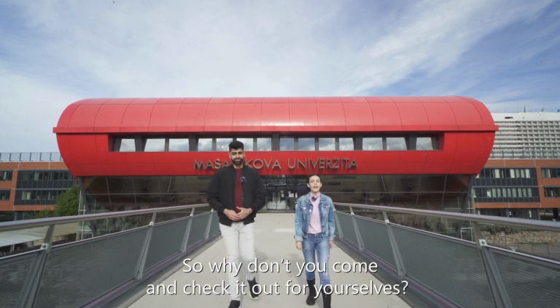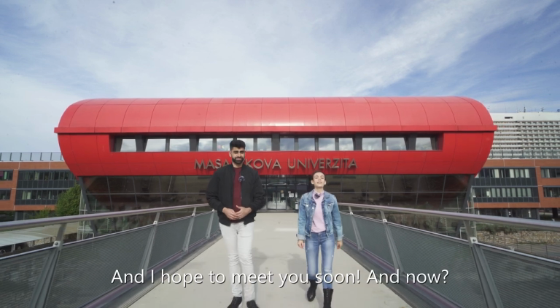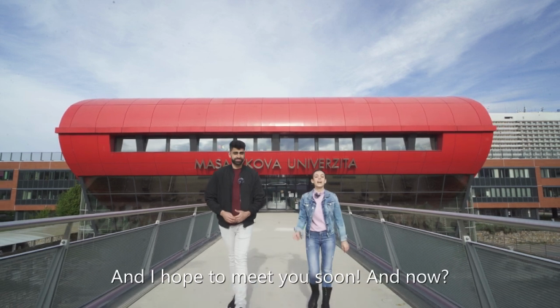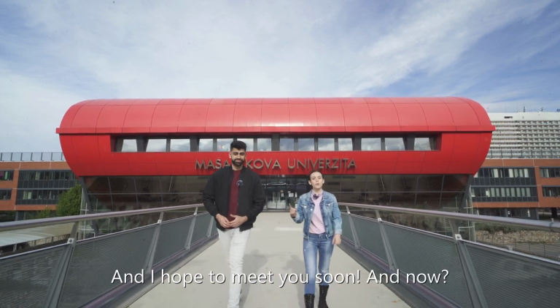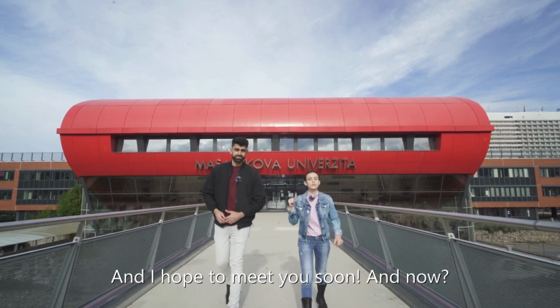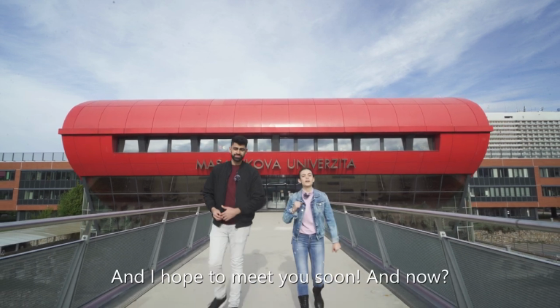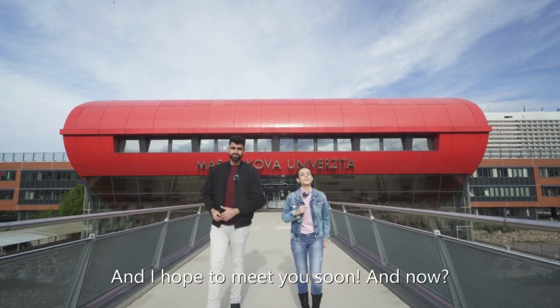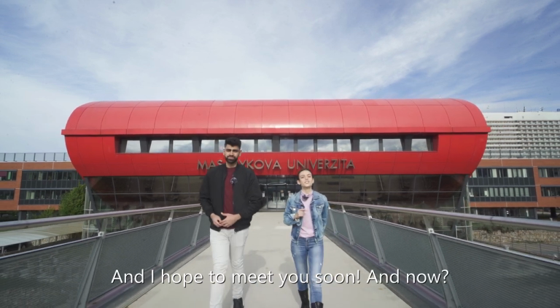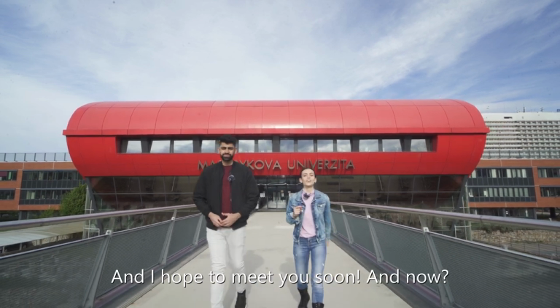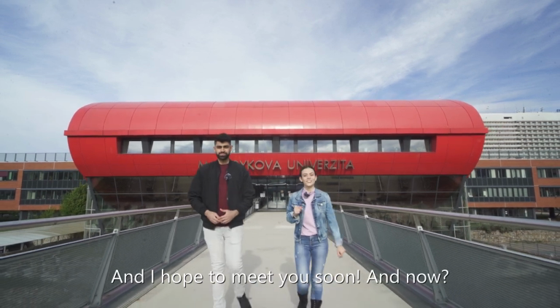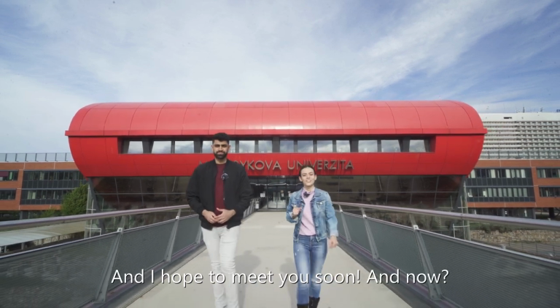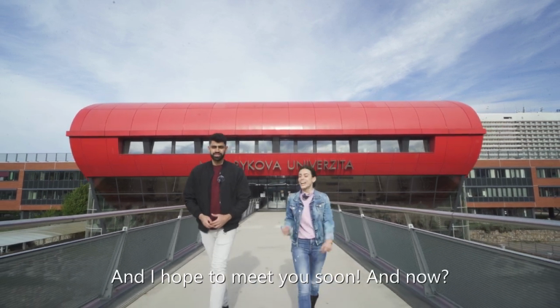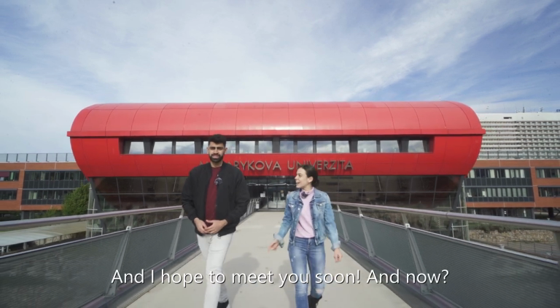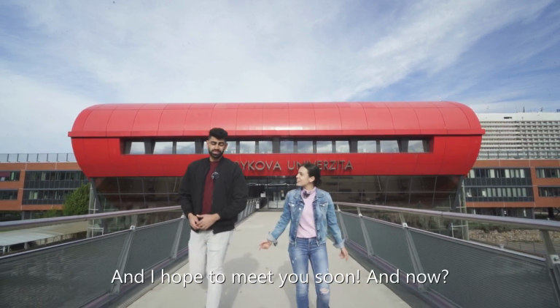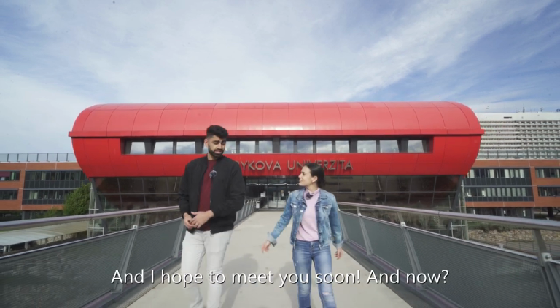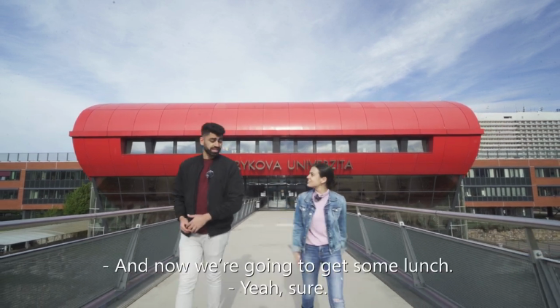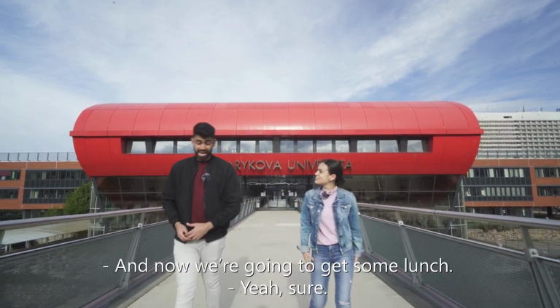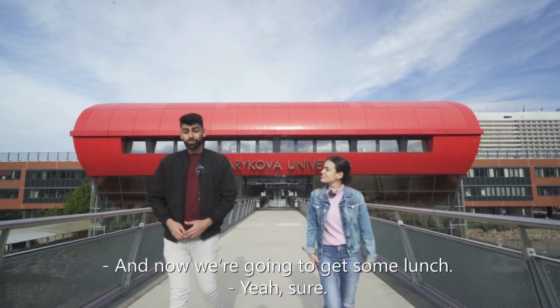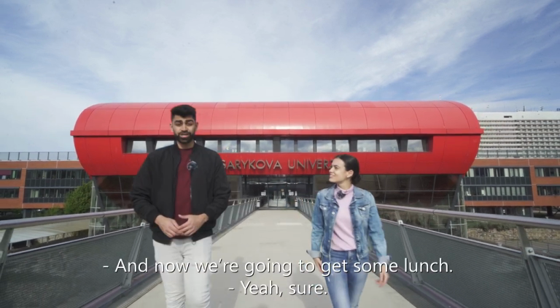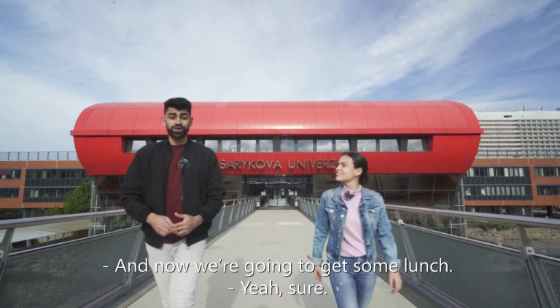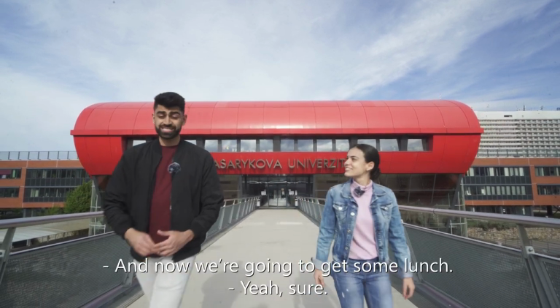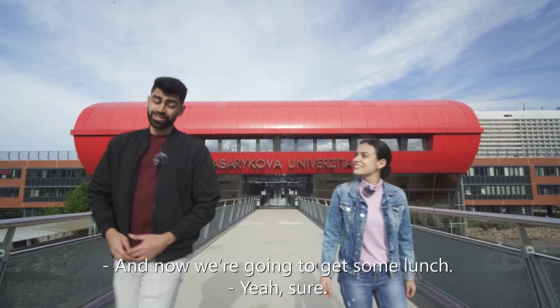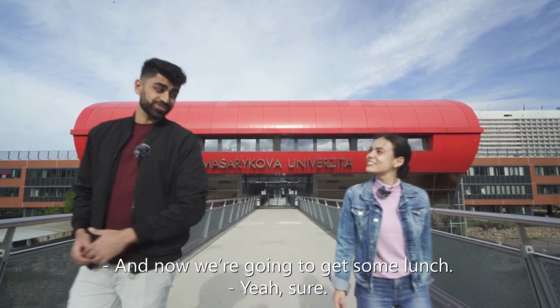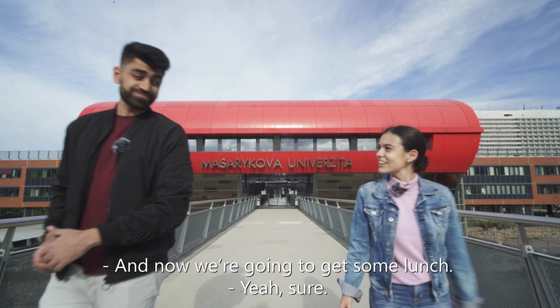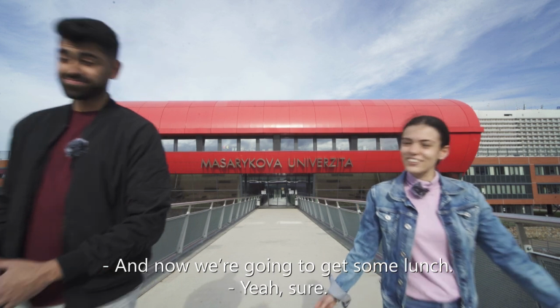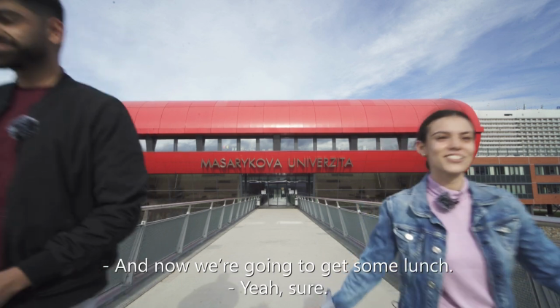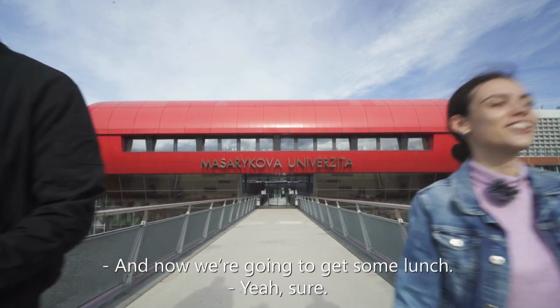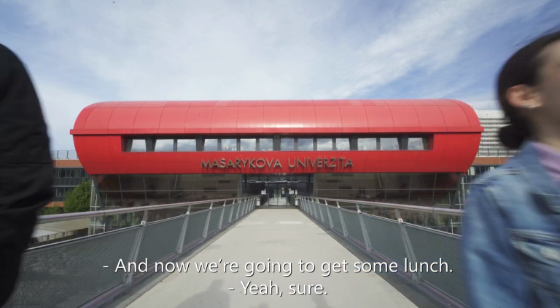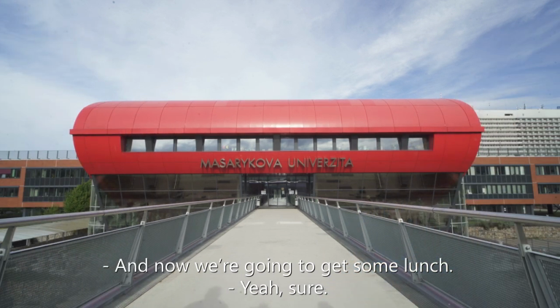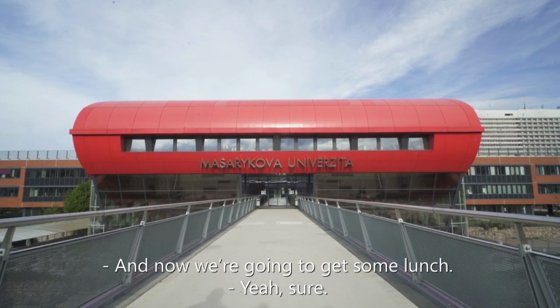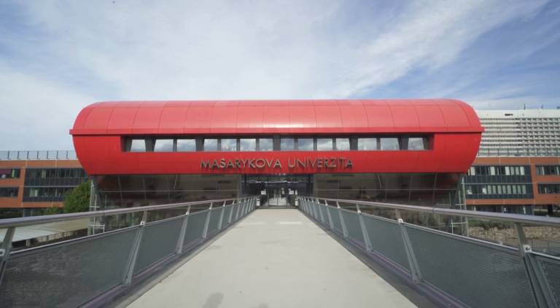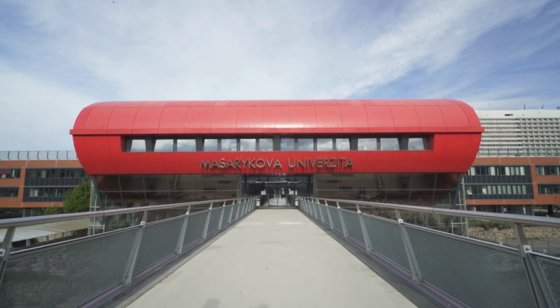And now we're going to go and get some lunch. Sure. Bye!